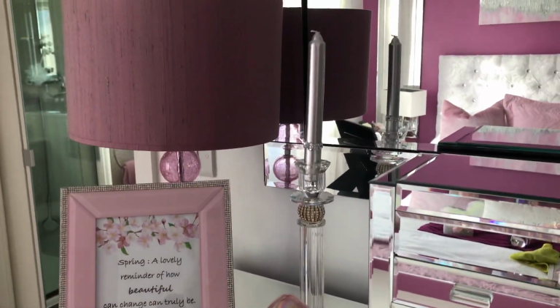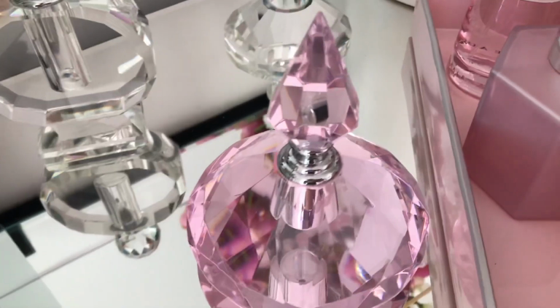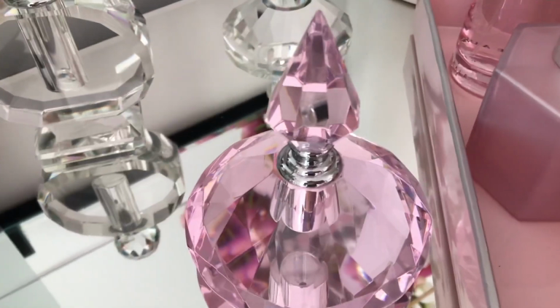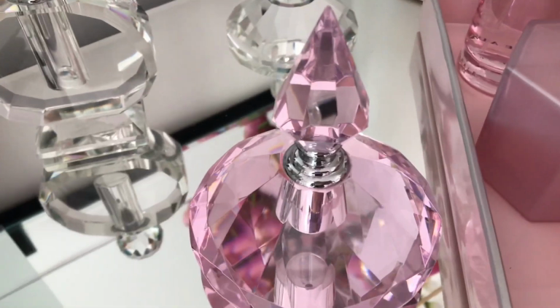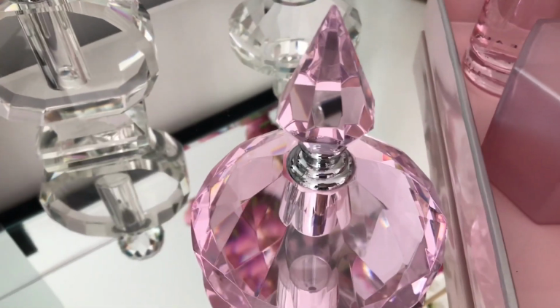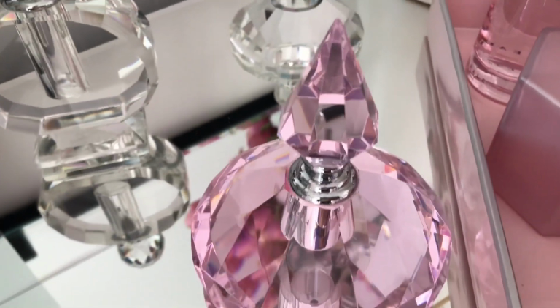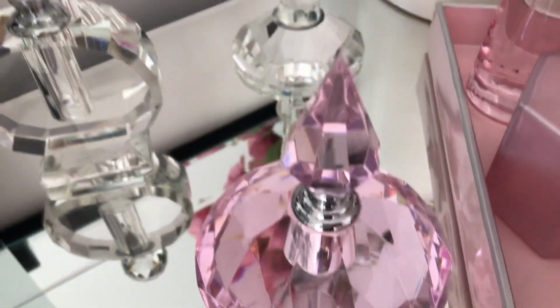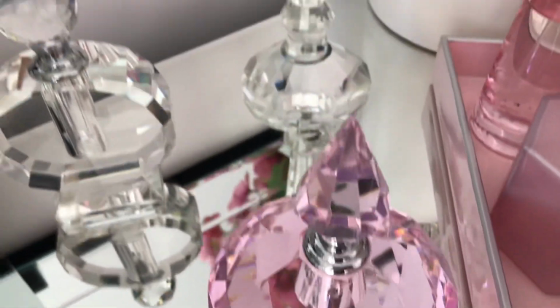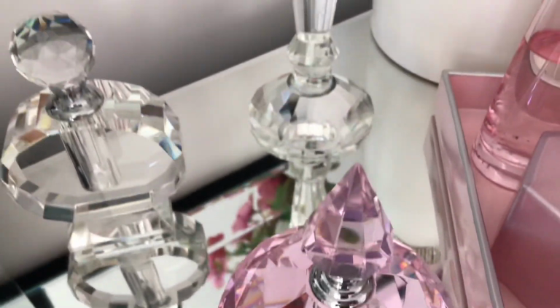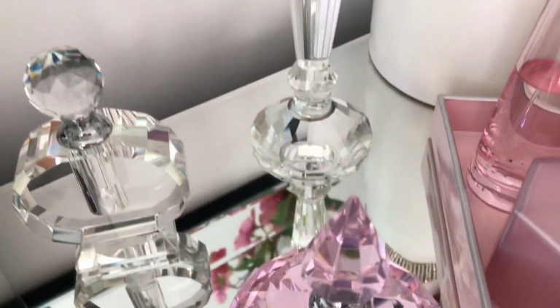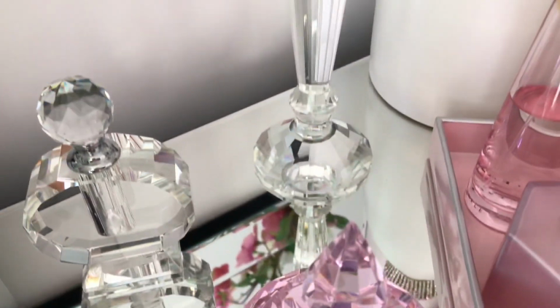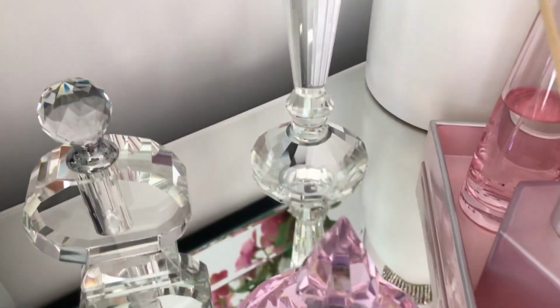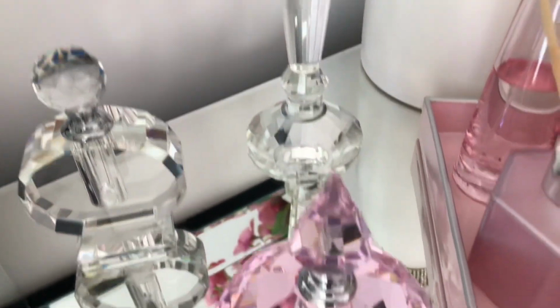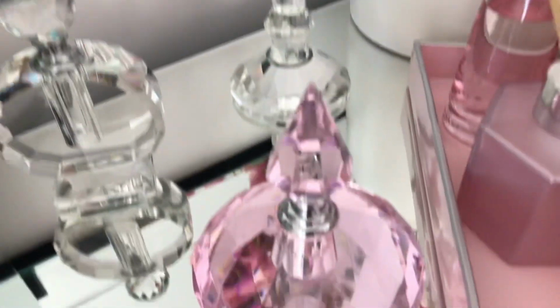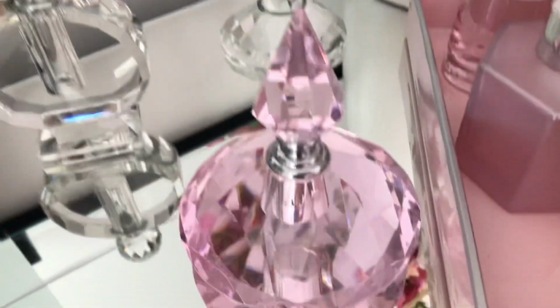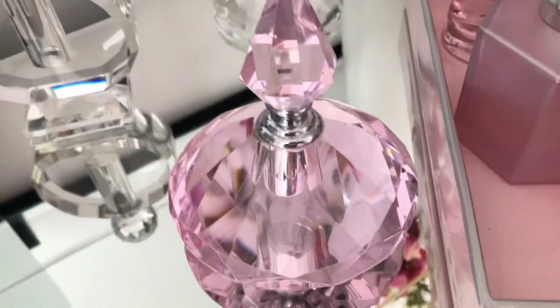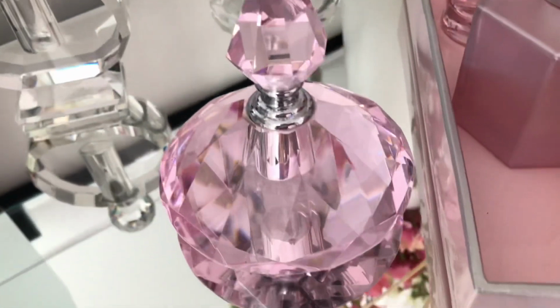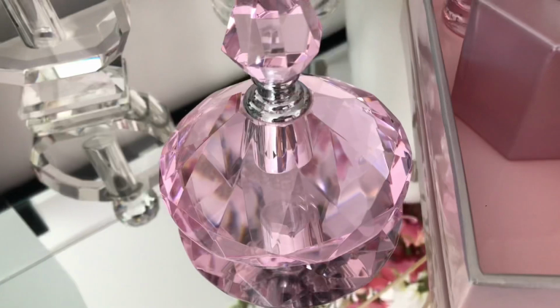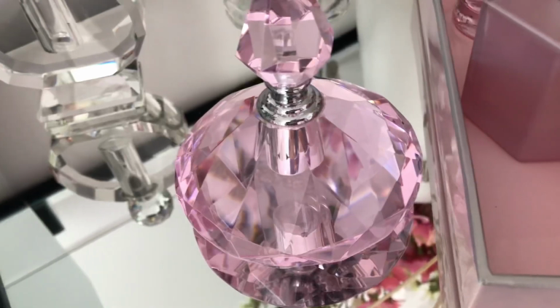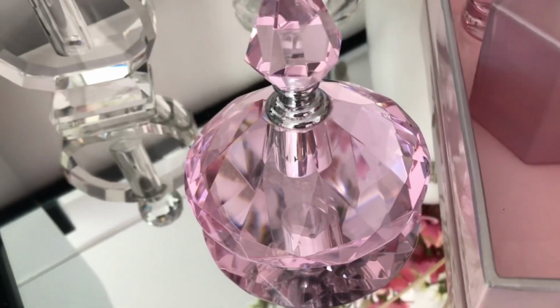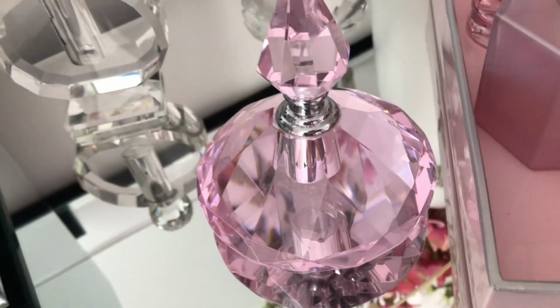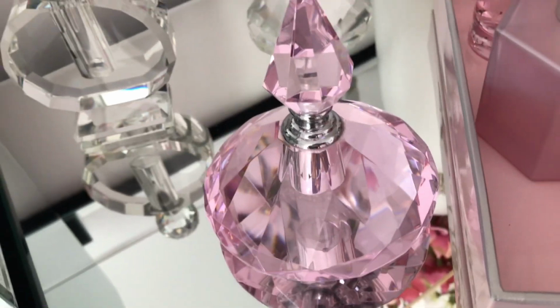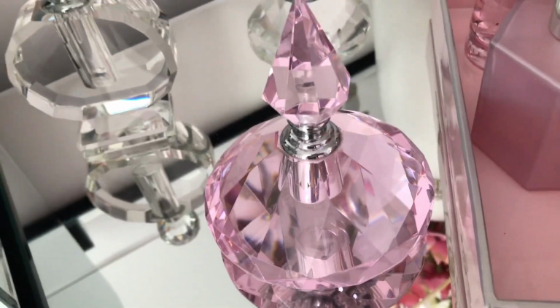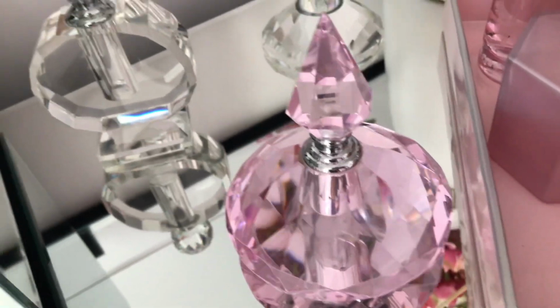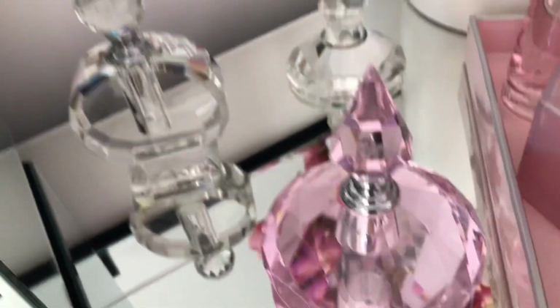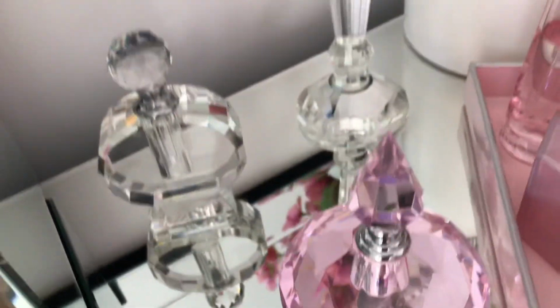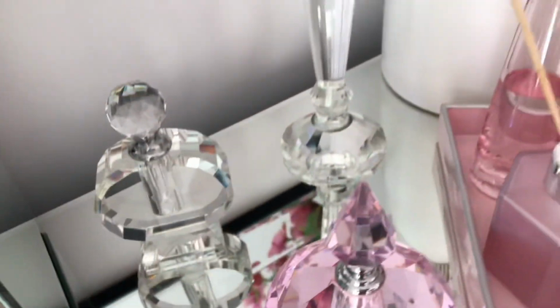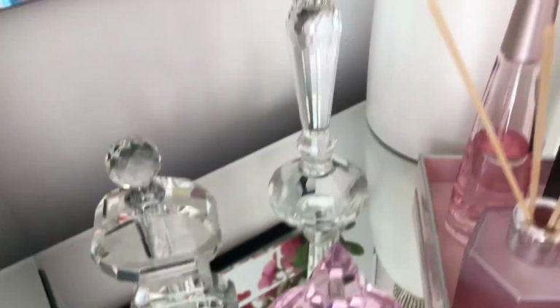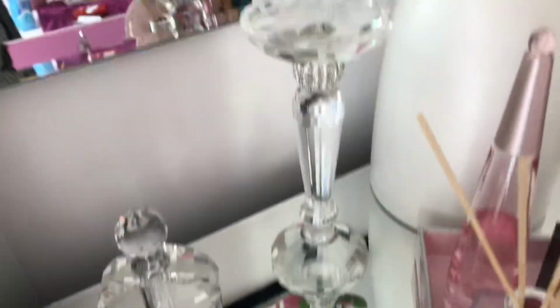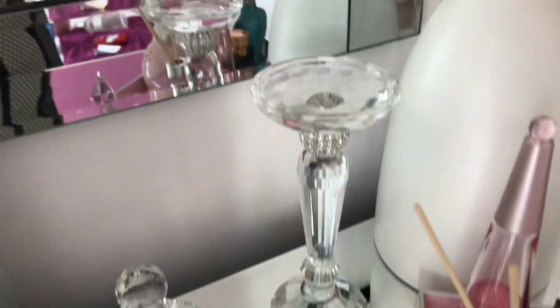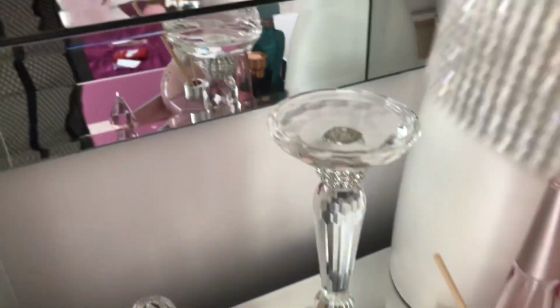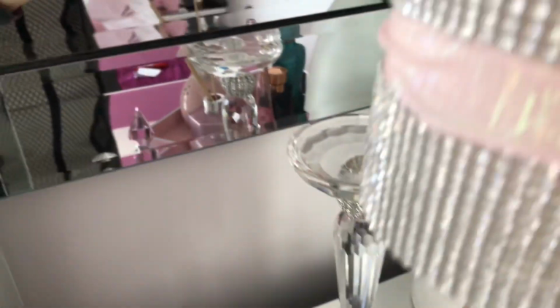So this one is style number one: pink, glam and glitzy.